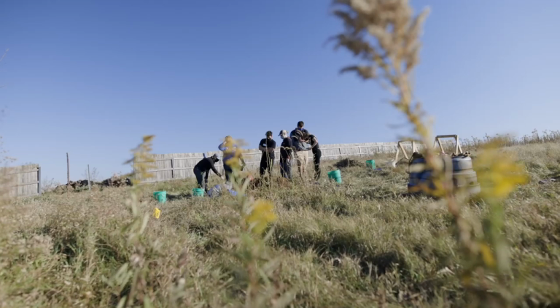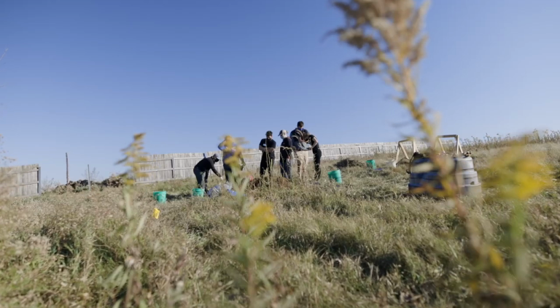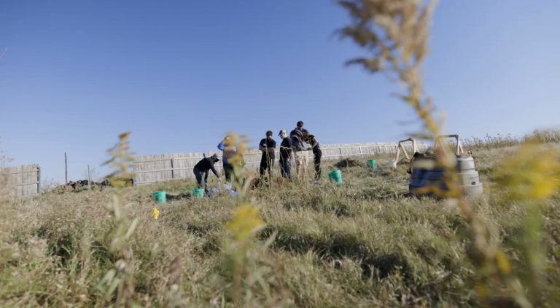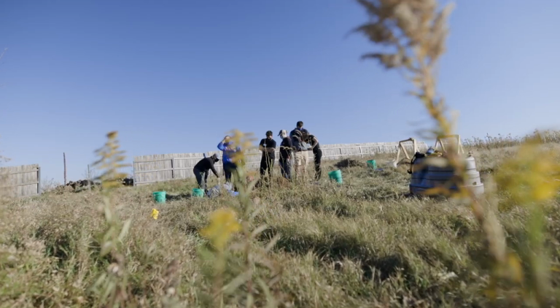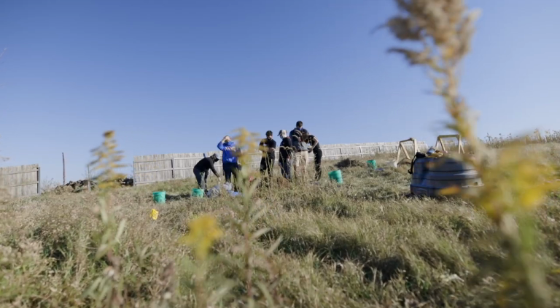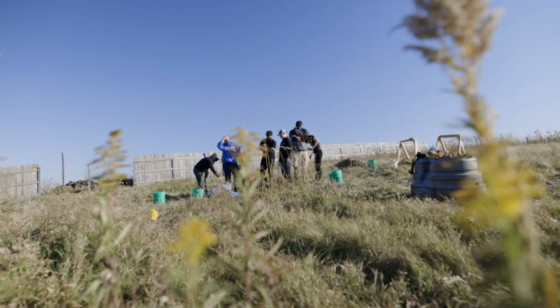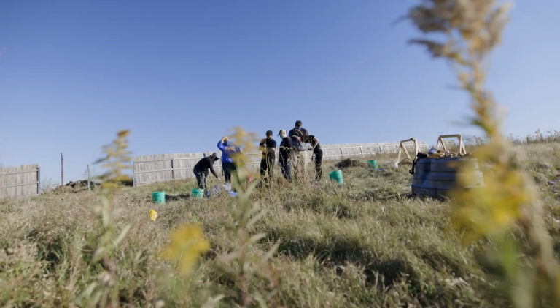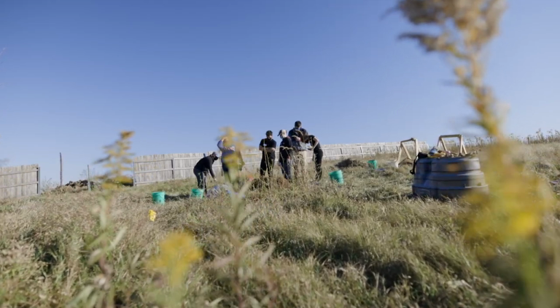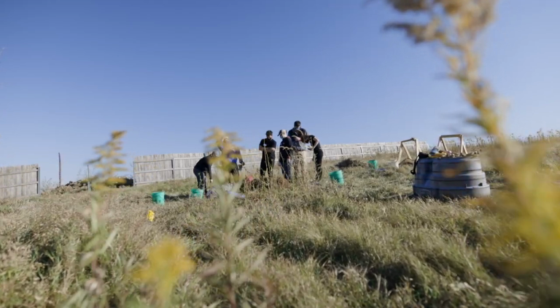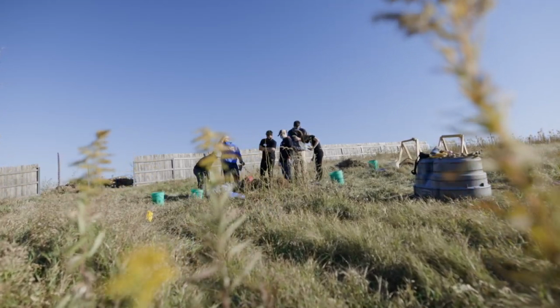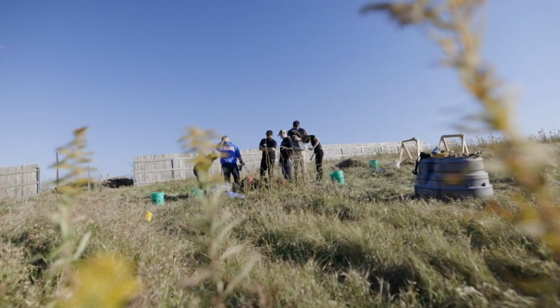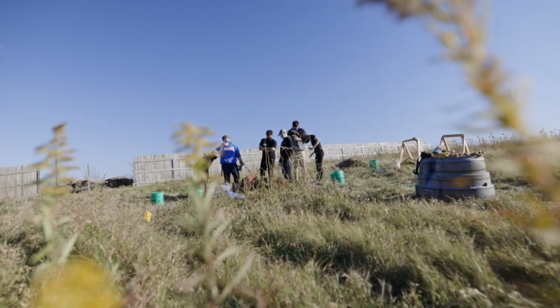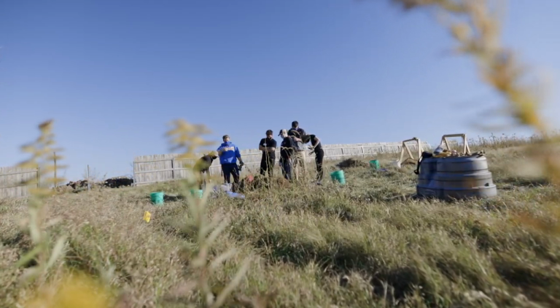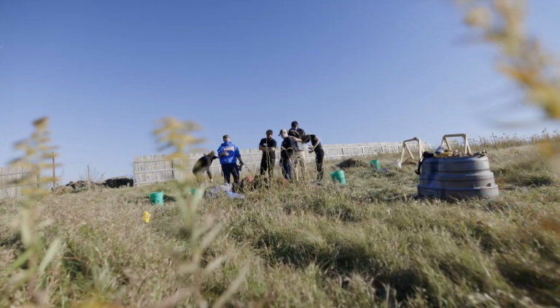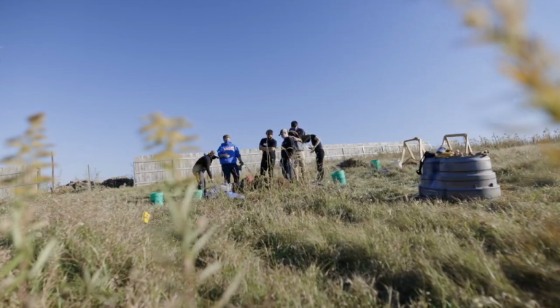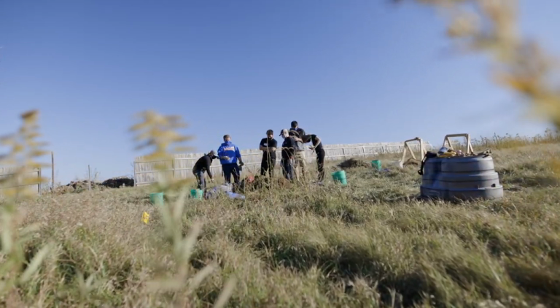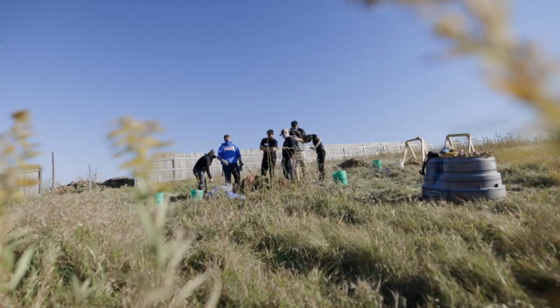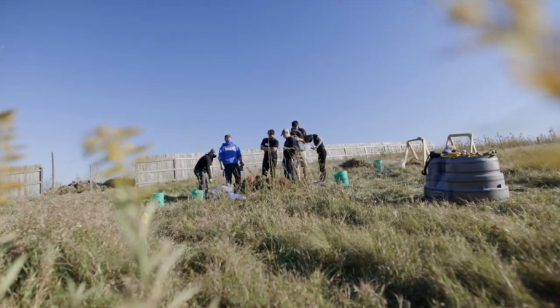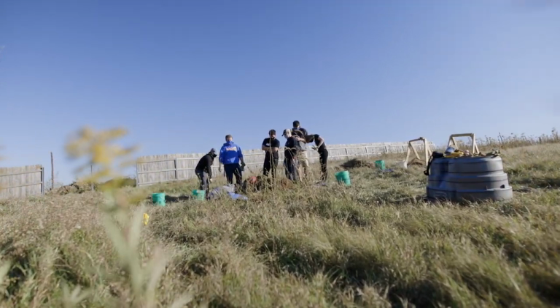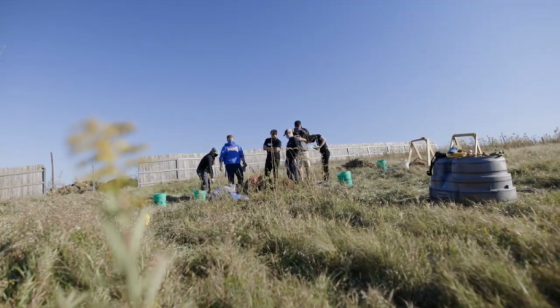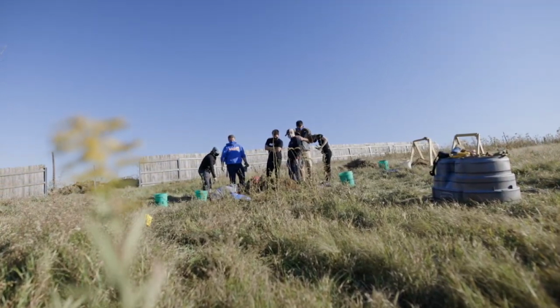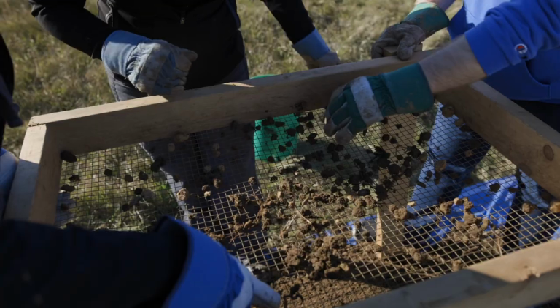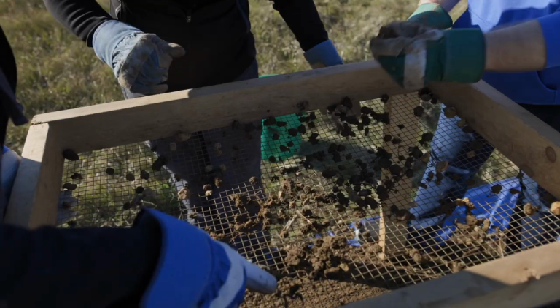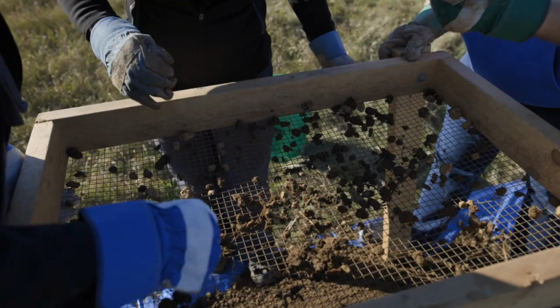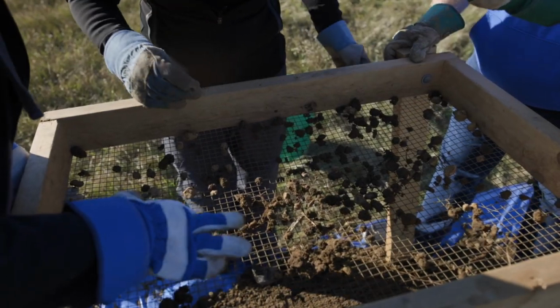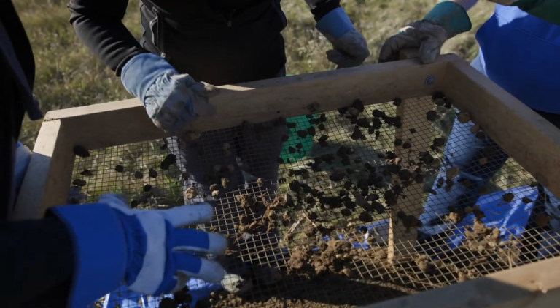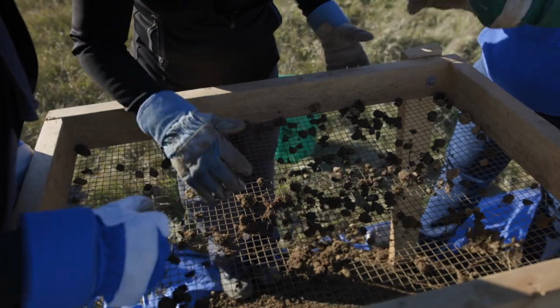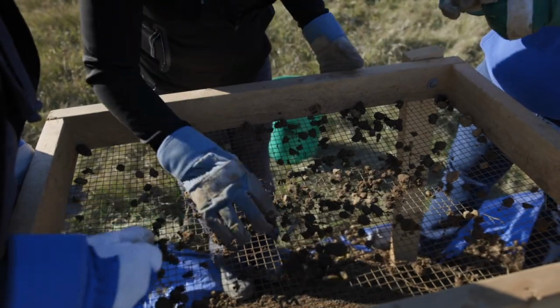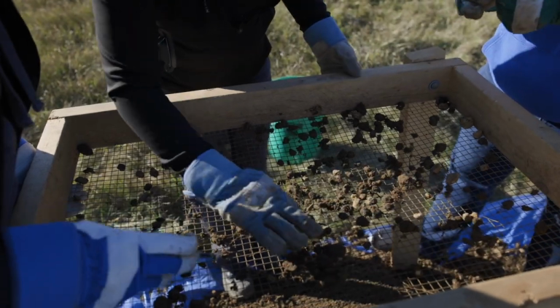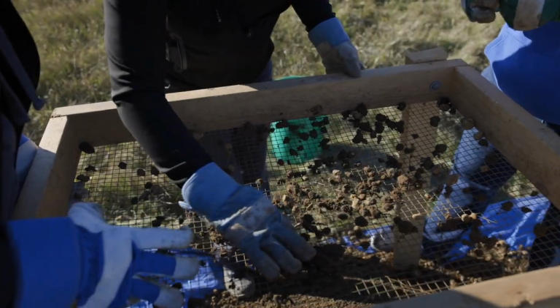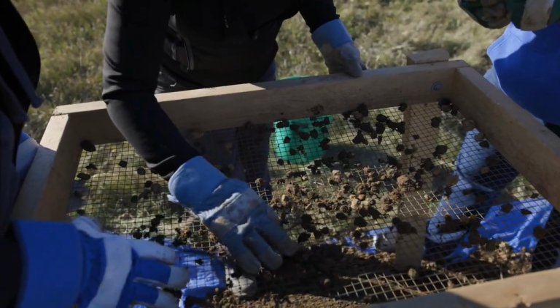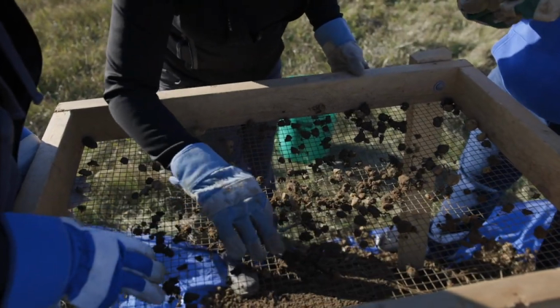We're here today at our clandestine burial excavation training. This is part of our outdoor crime scene processing class.